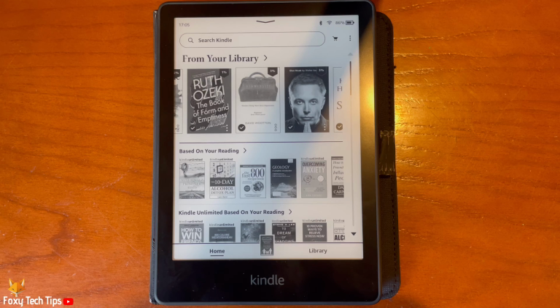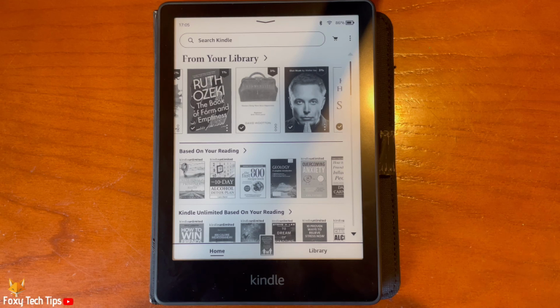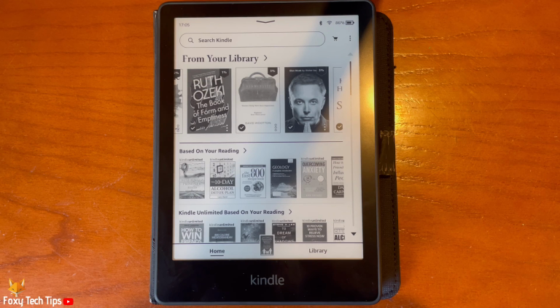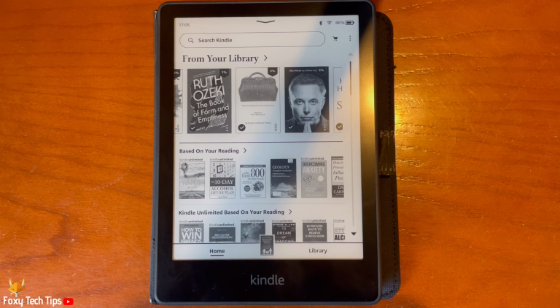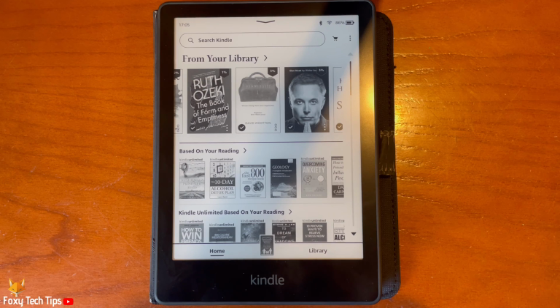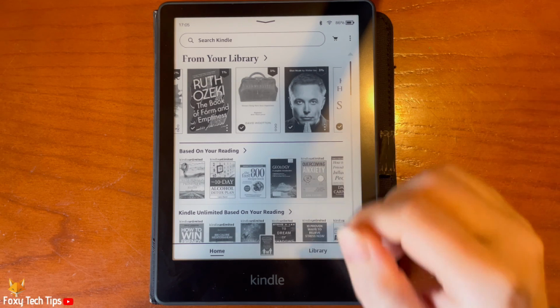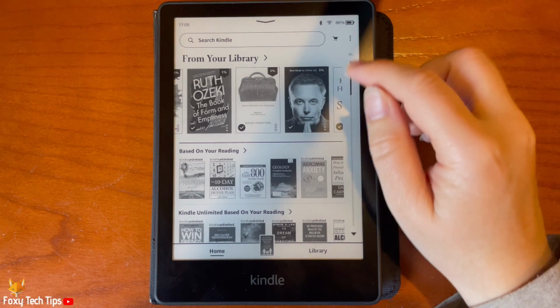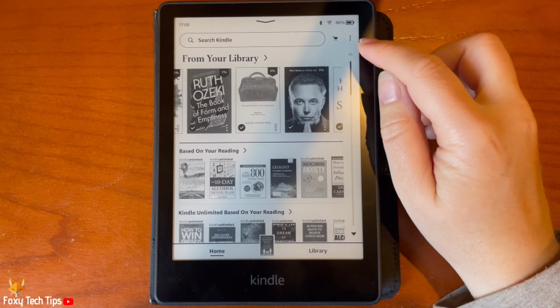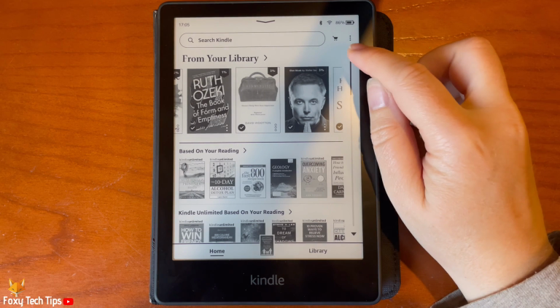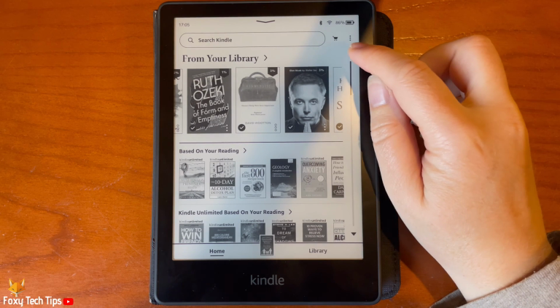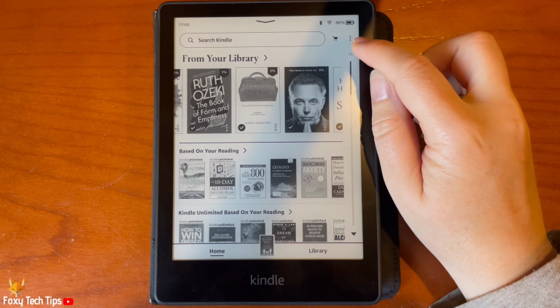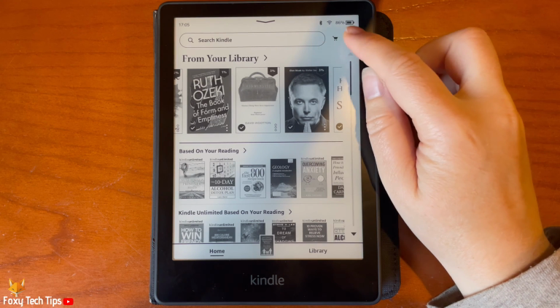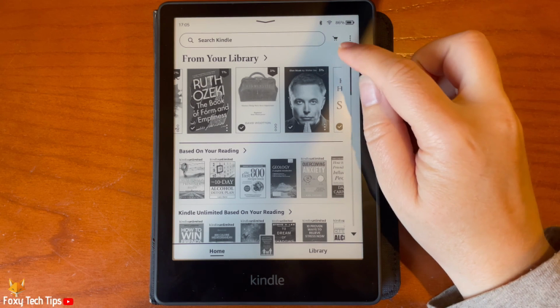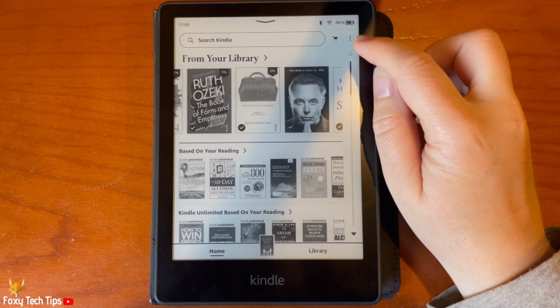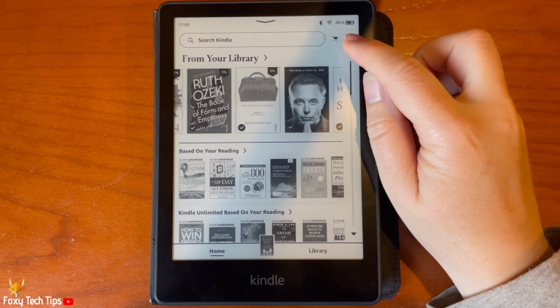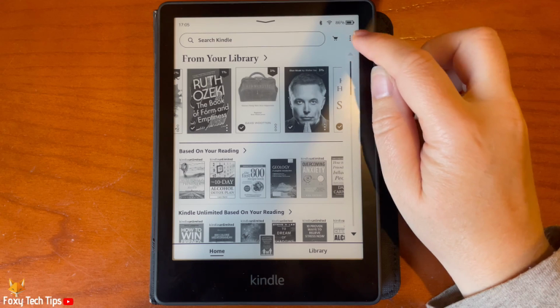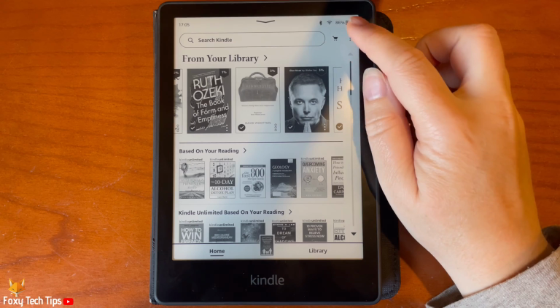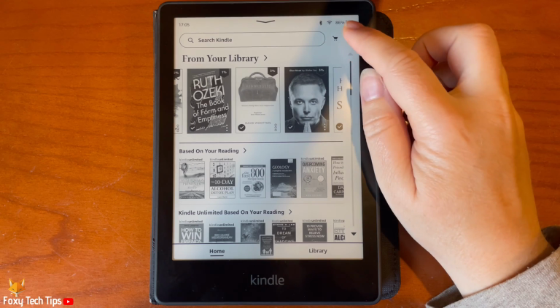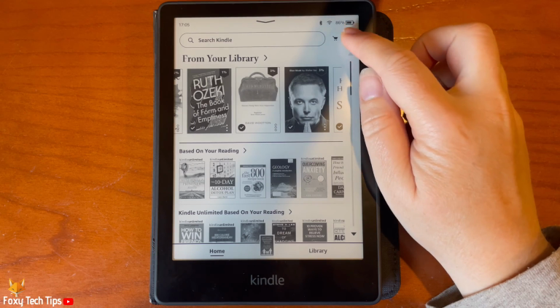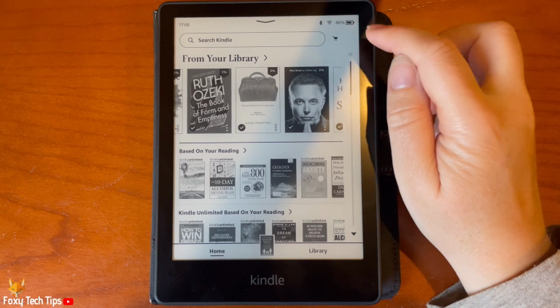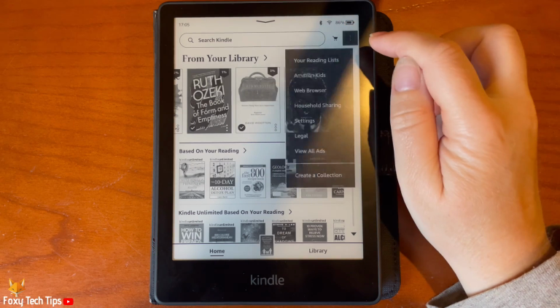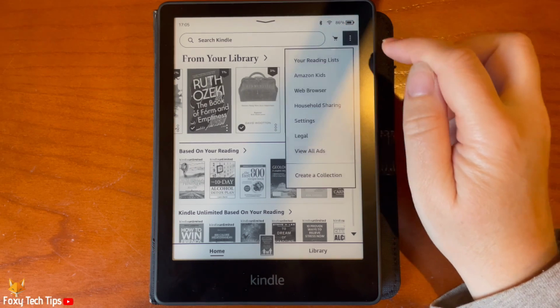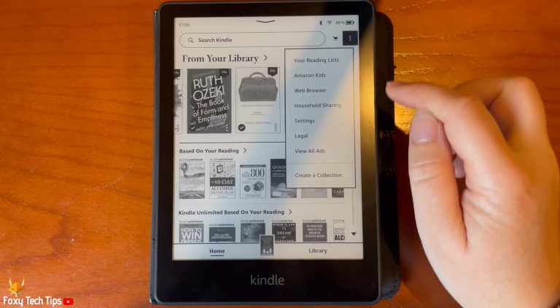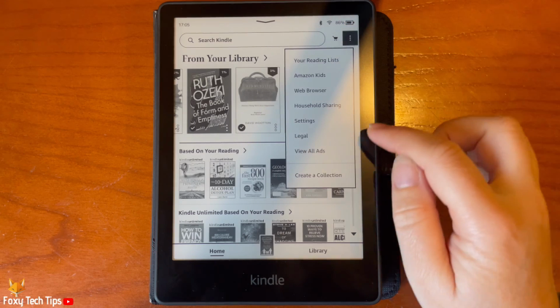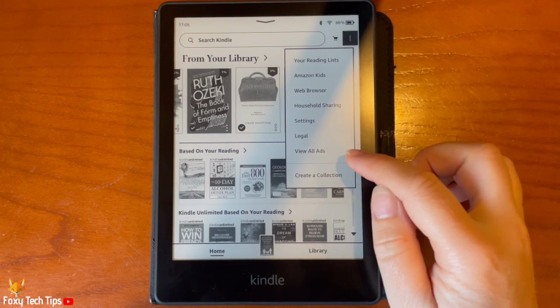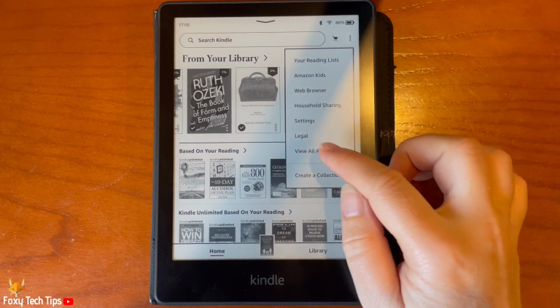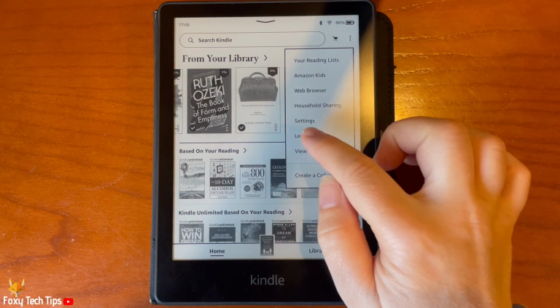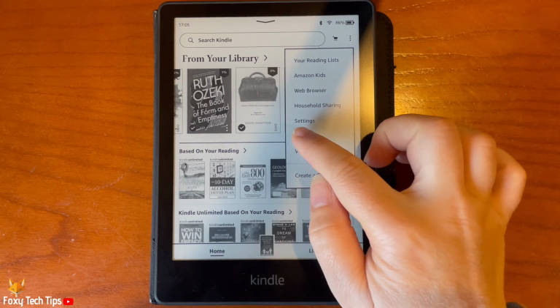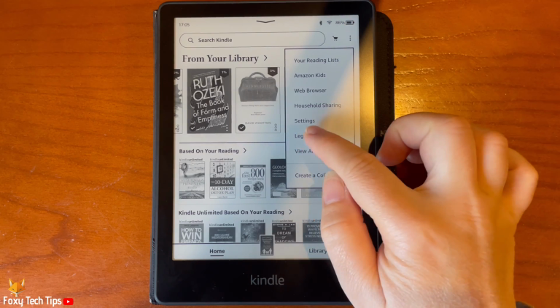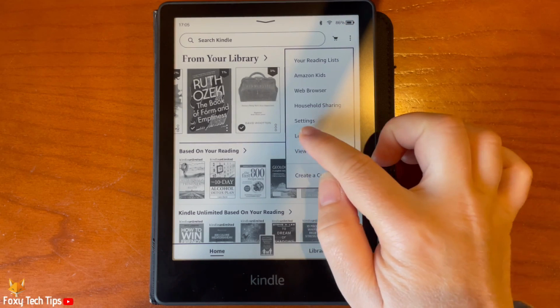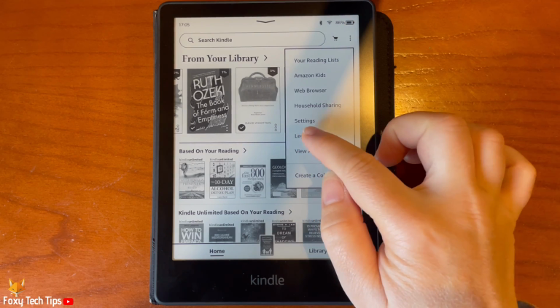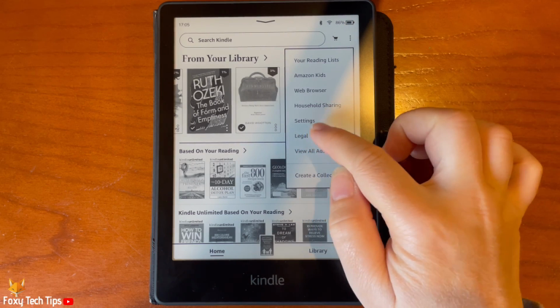From the Kindle homepage, tap the three dots button in the top right, then tap Settings from the menu.